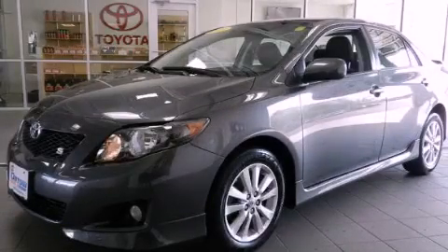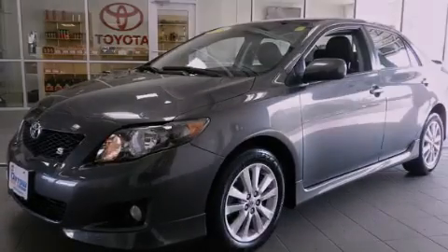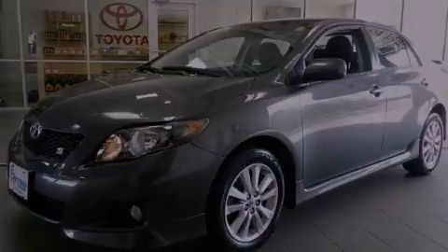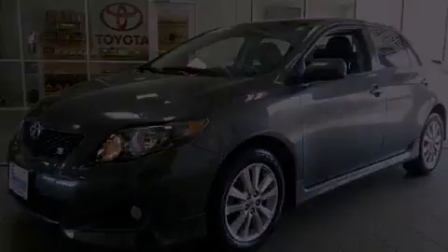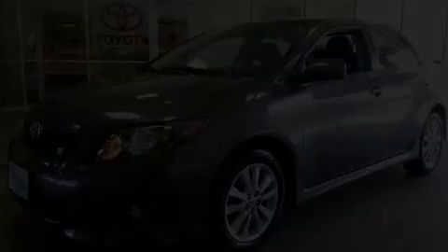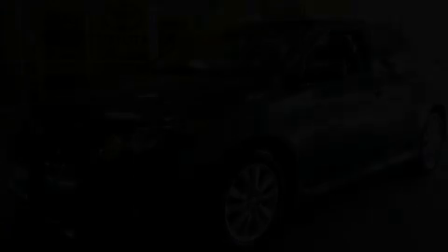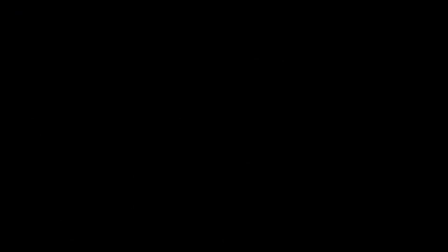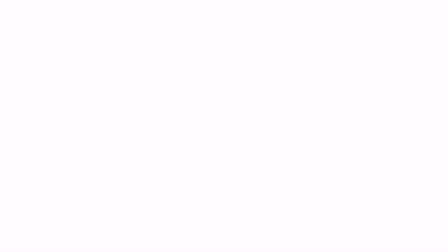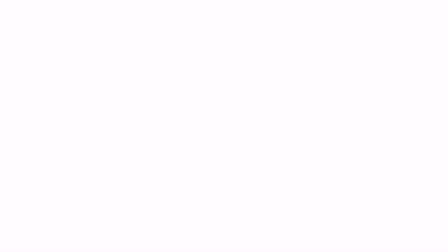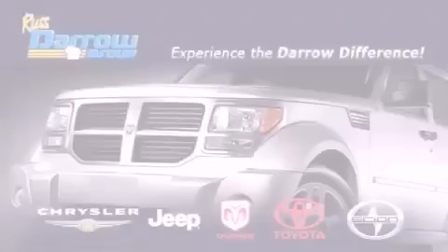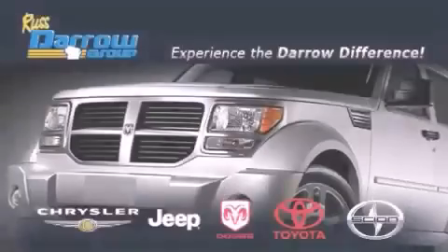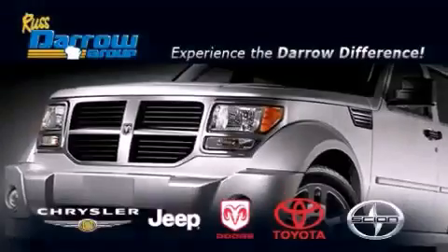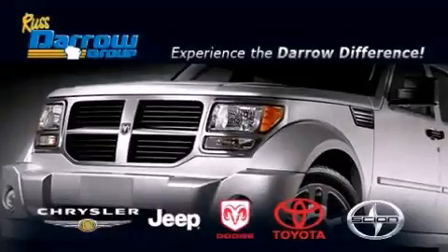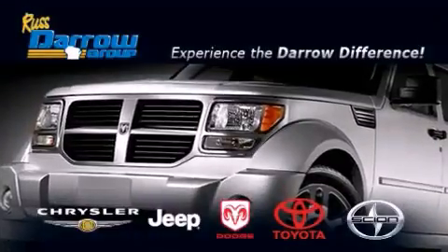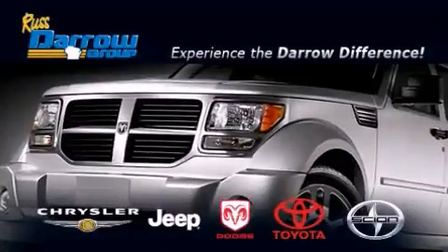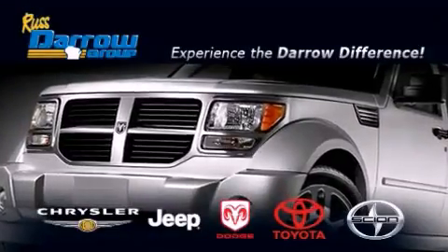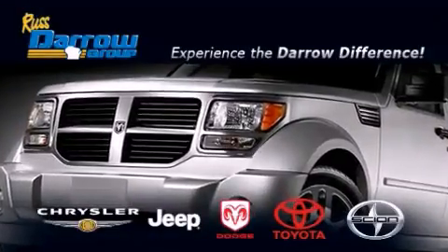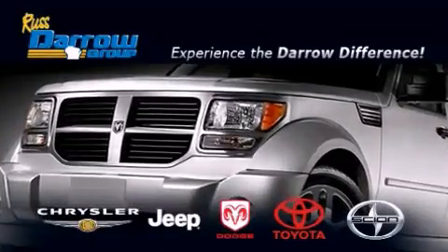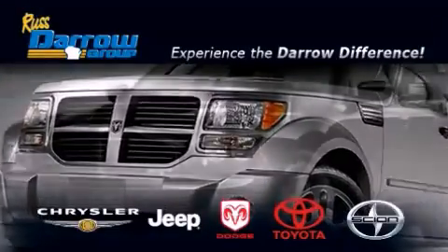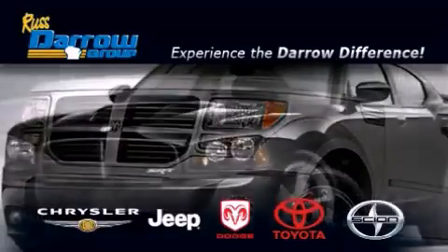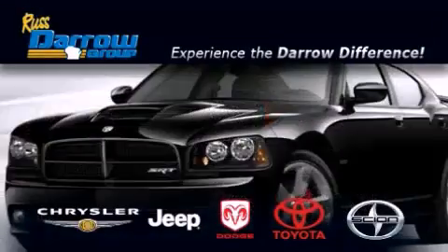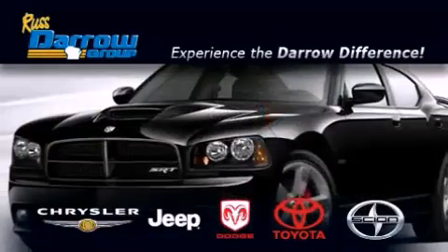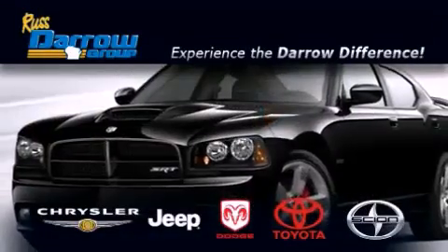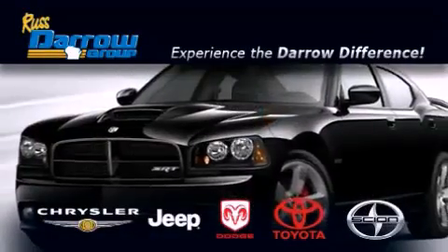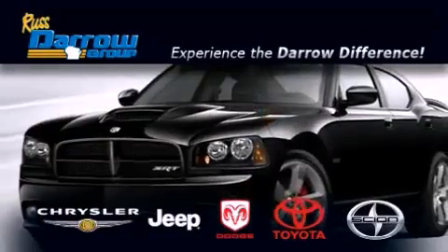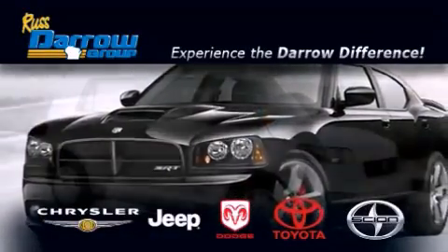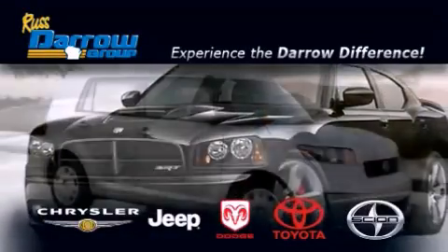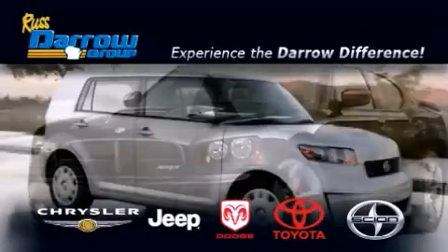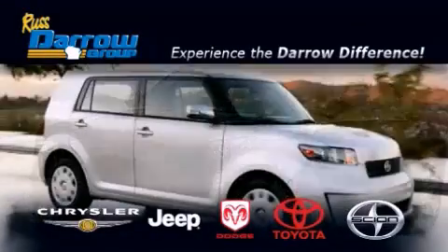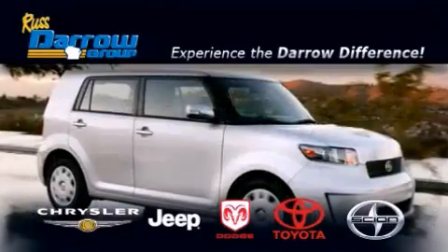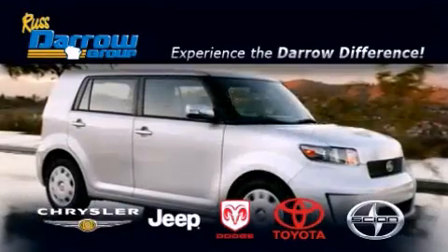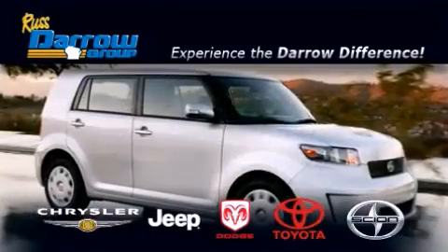Get the Daryl difference today, only at Russ Daryl Toyota Scion Chrysler Jeep Dodge West Bend.